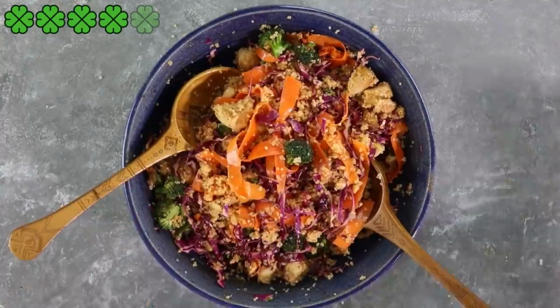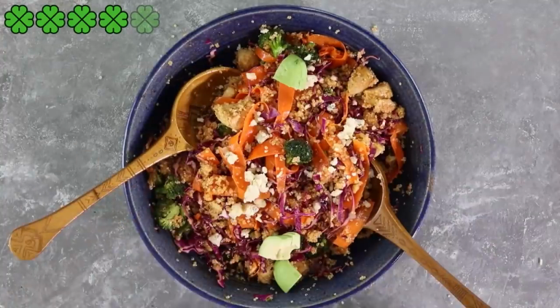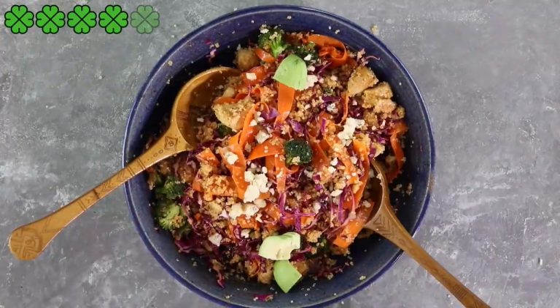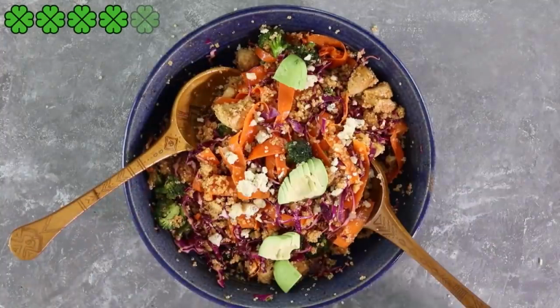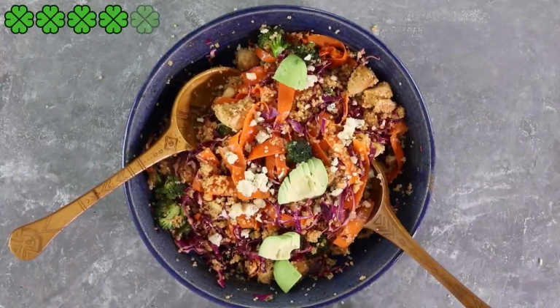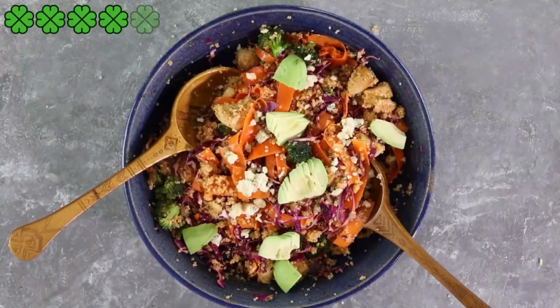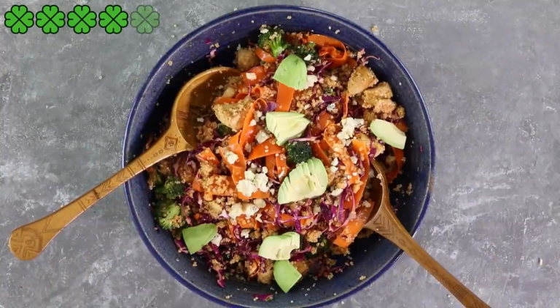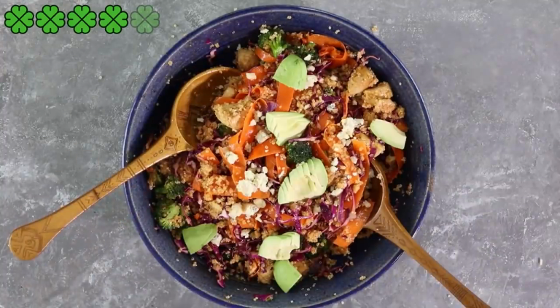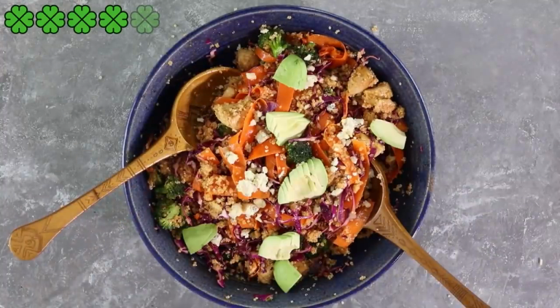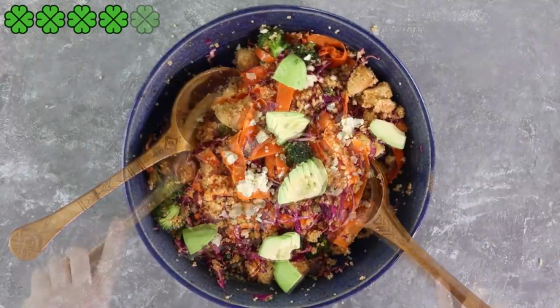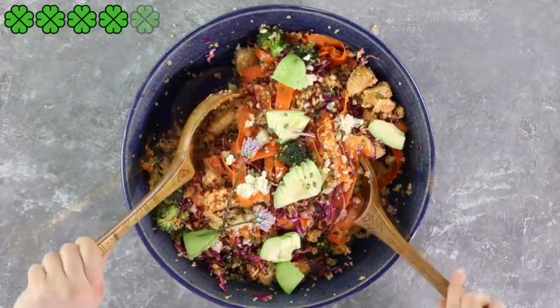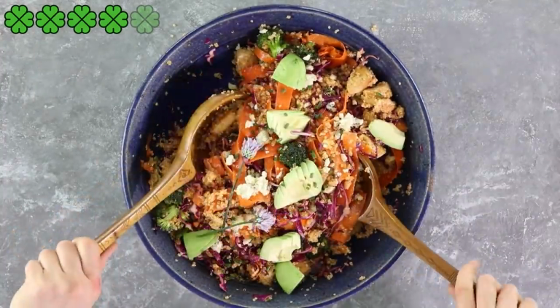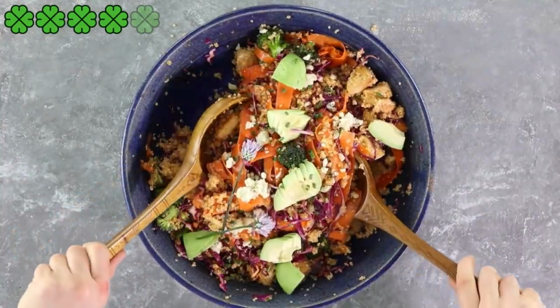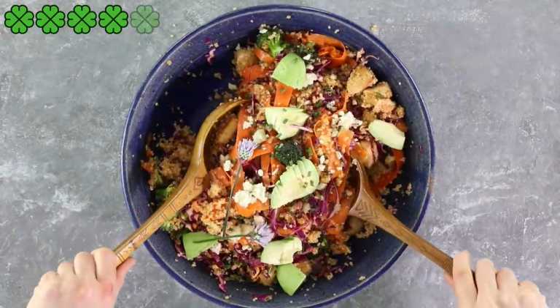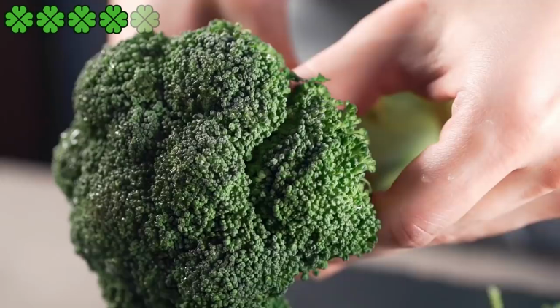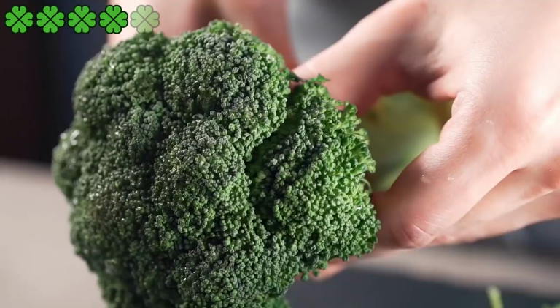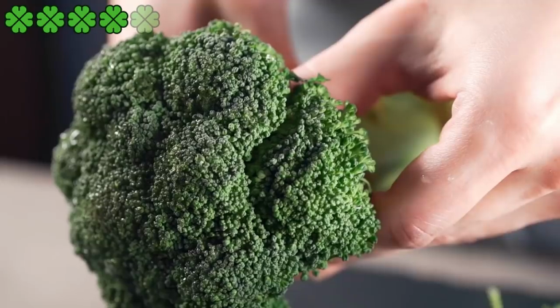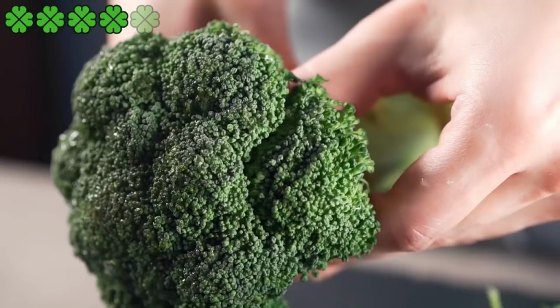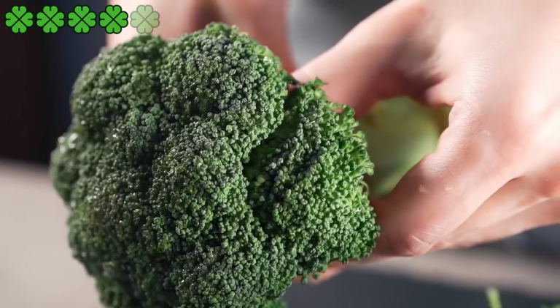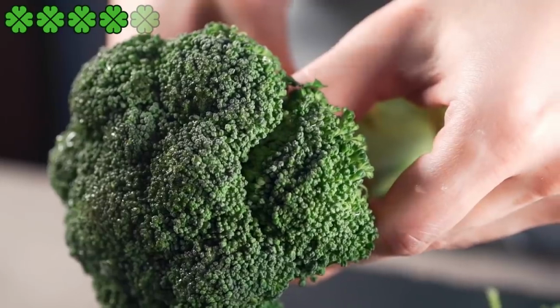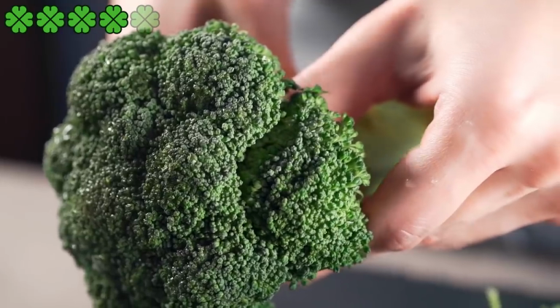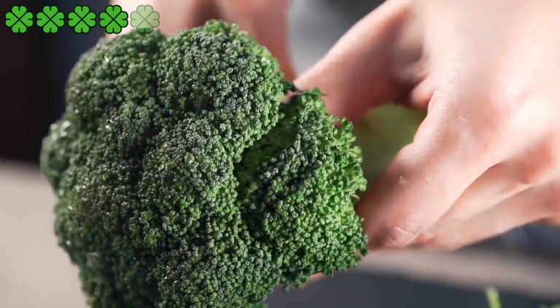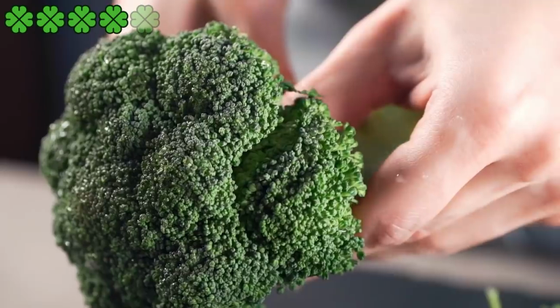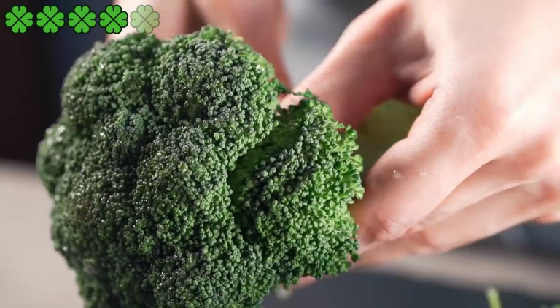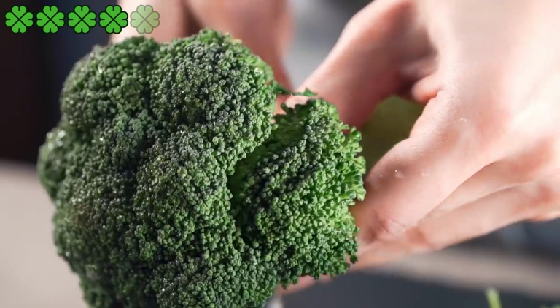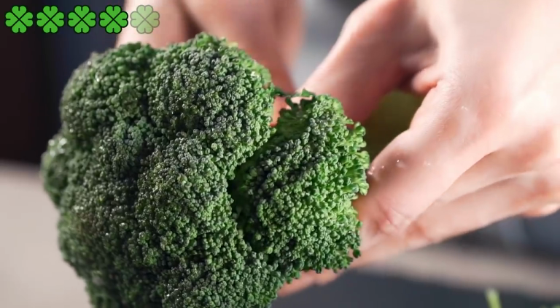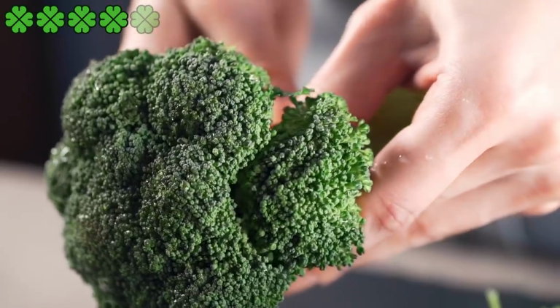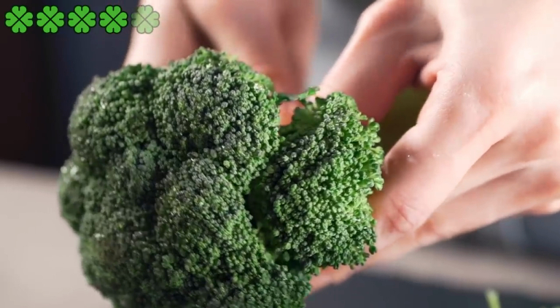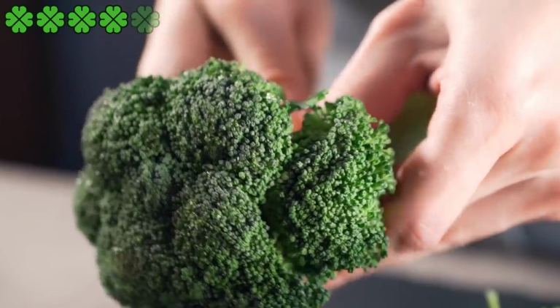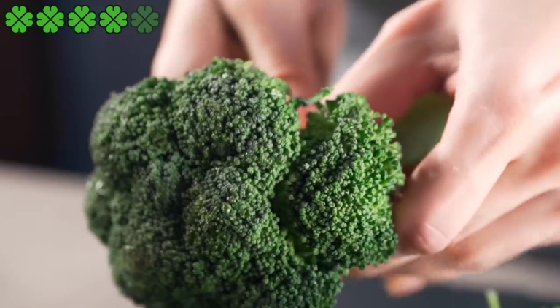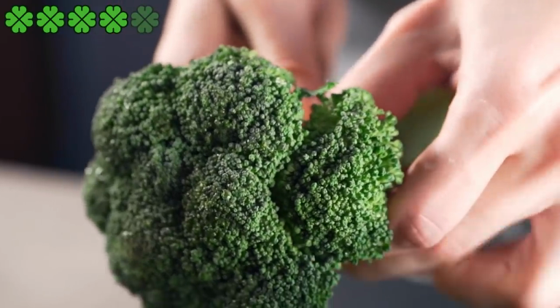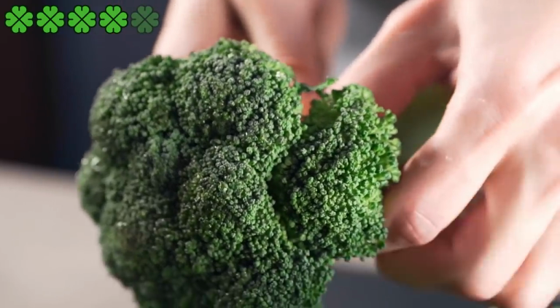These cruciferous vegetables are a healthy substitute for fried, spicy, and other fatty liver foods to avoid.